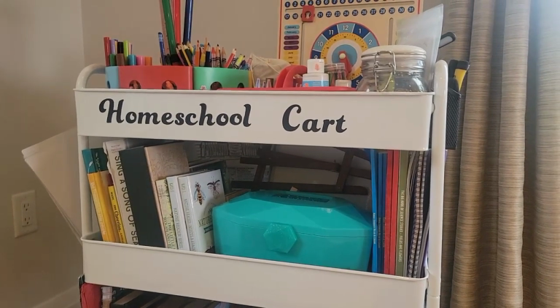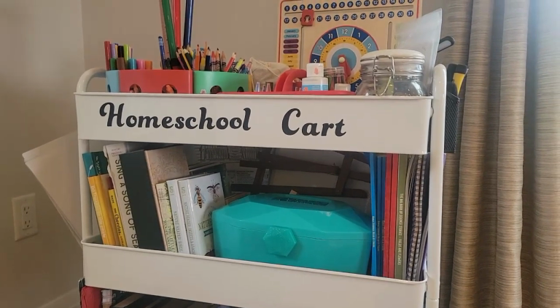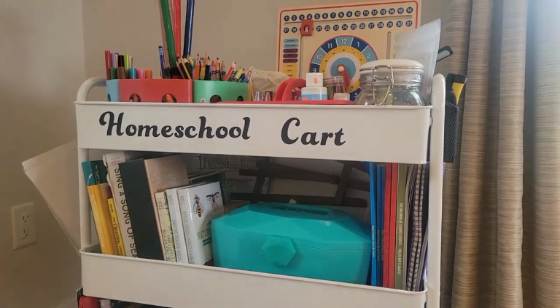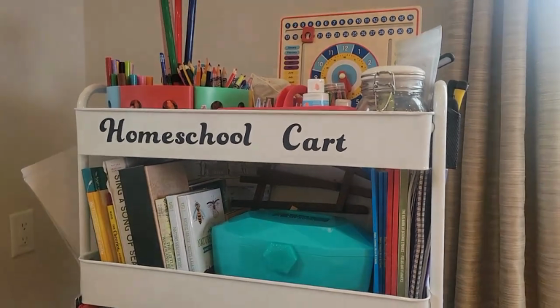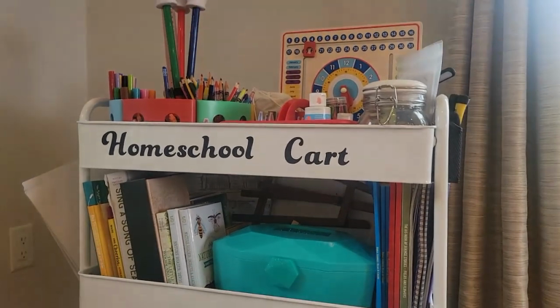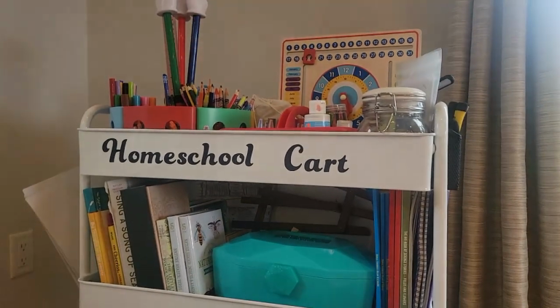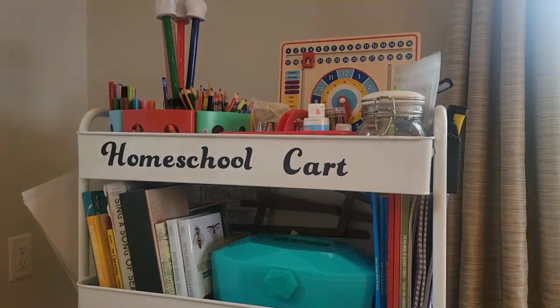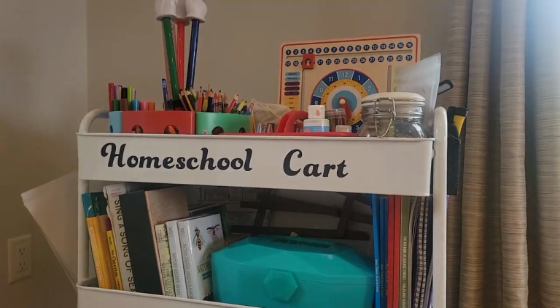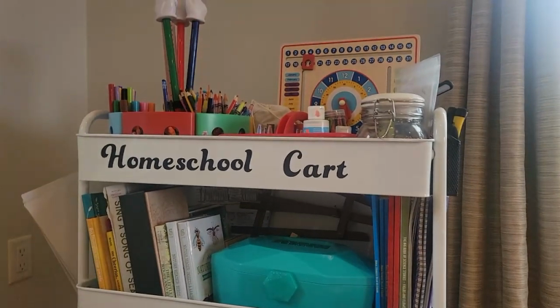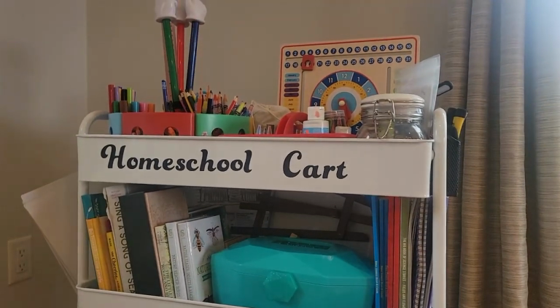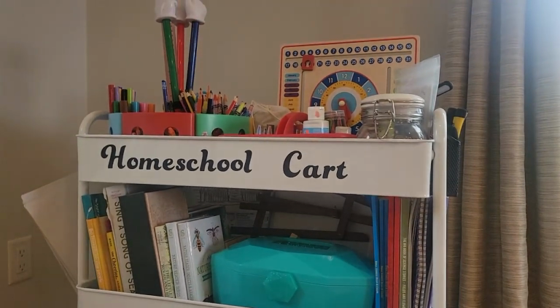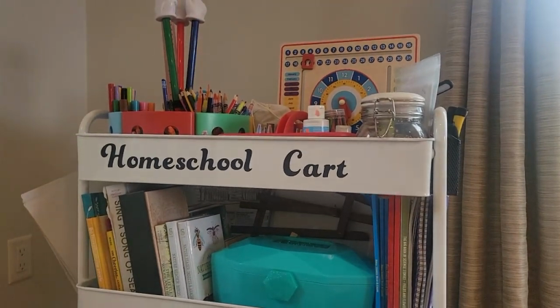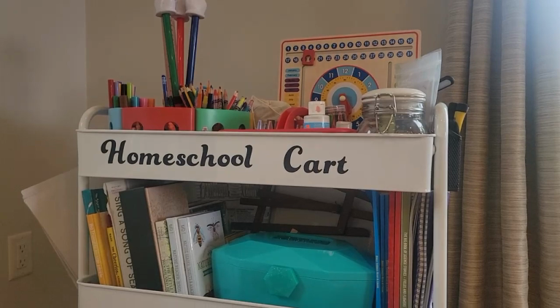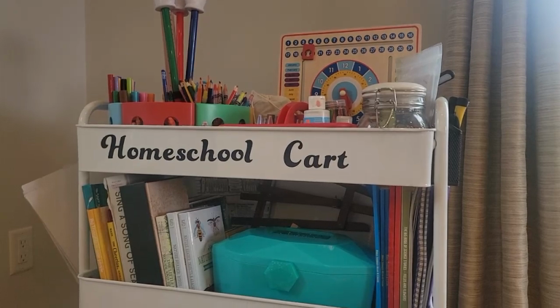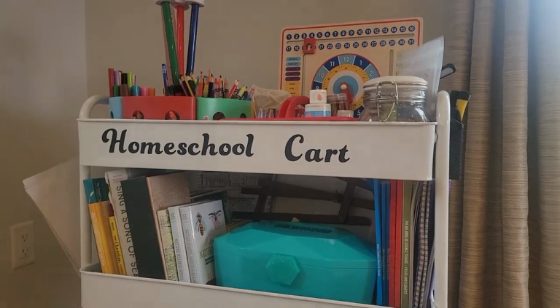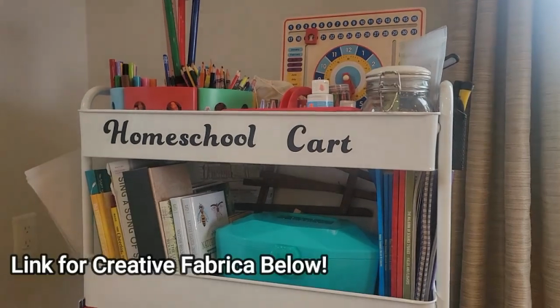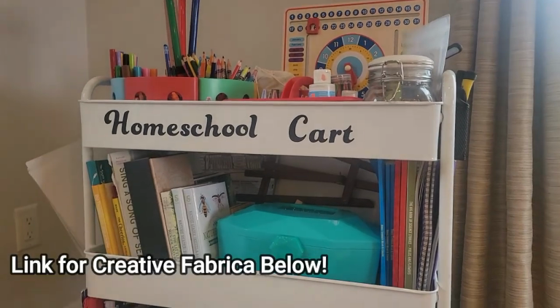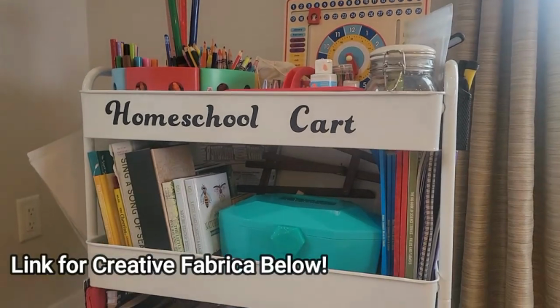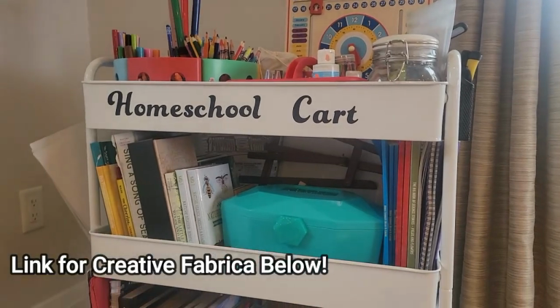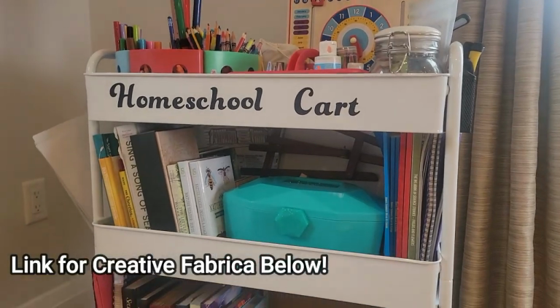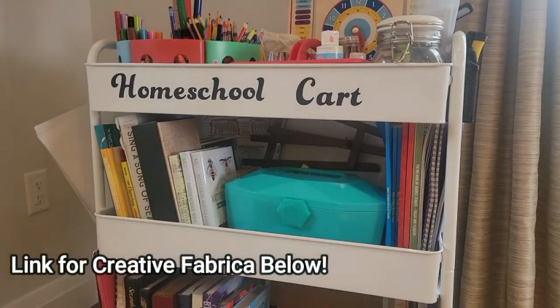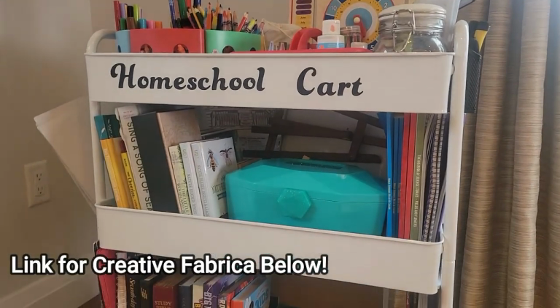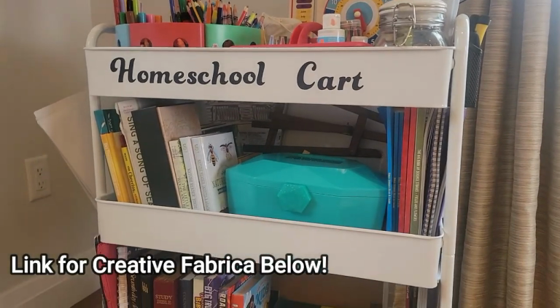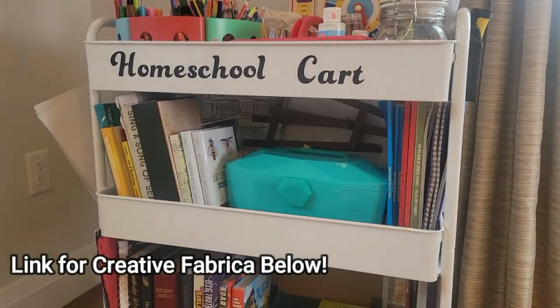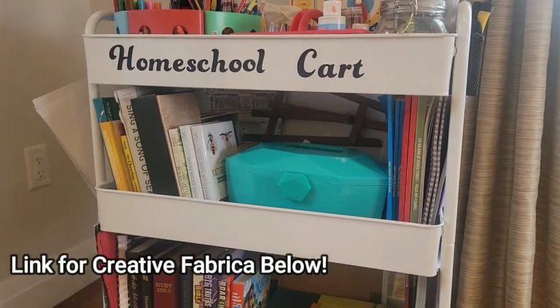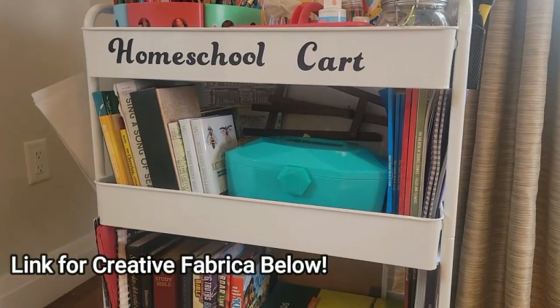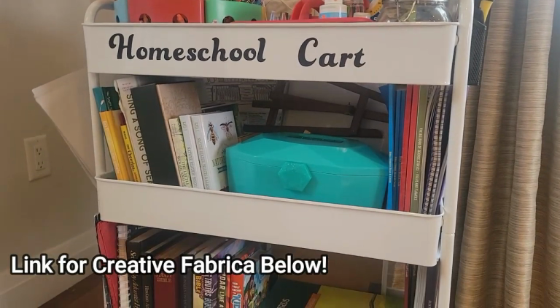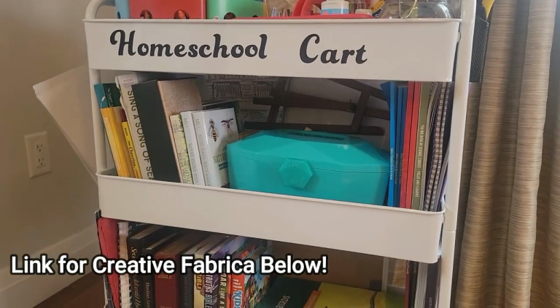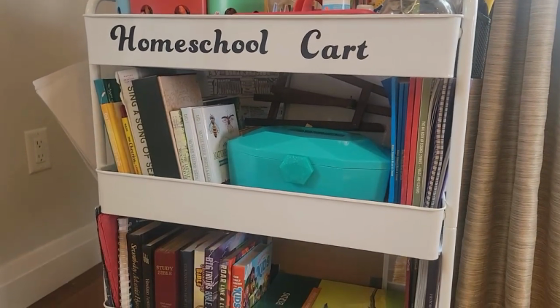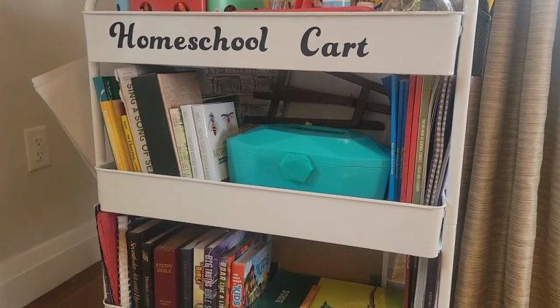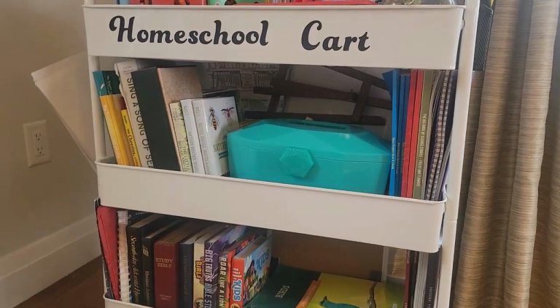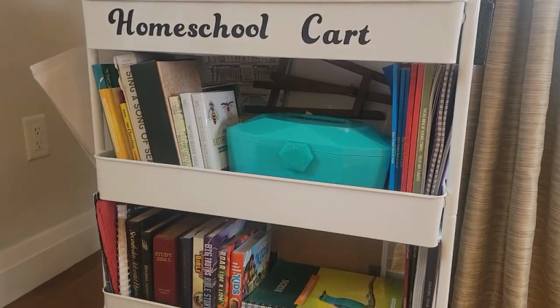Let me know if that's the case for you as well. That is my homeschool cart — I really, really love it.